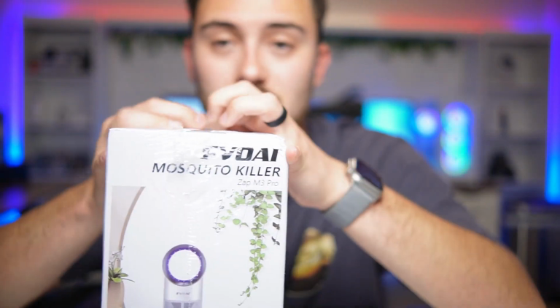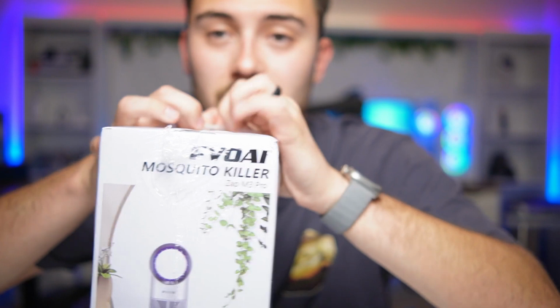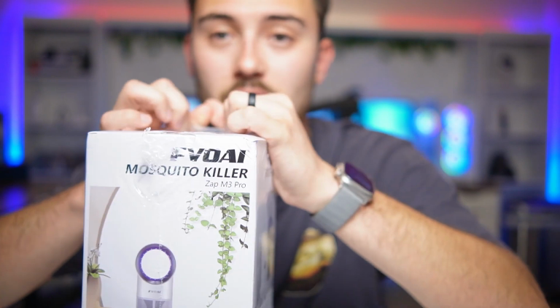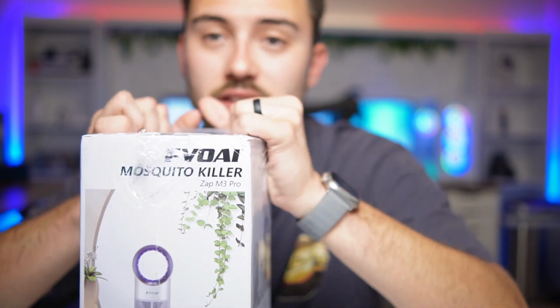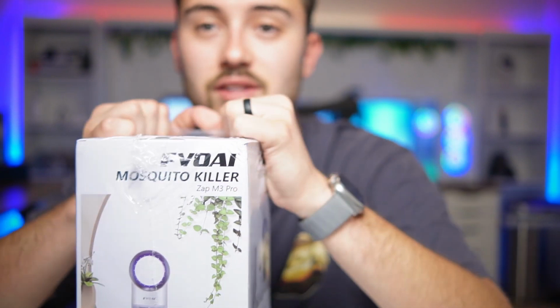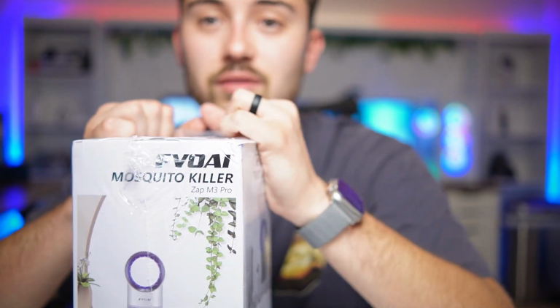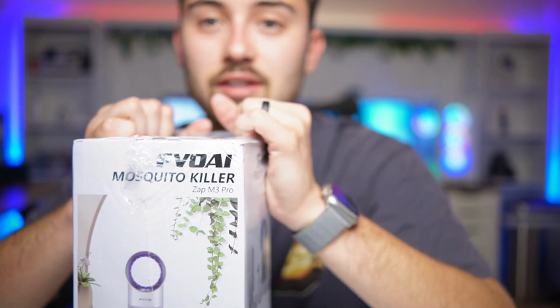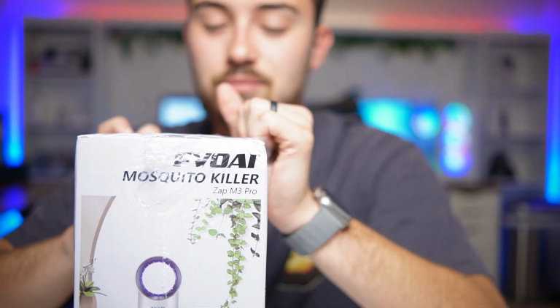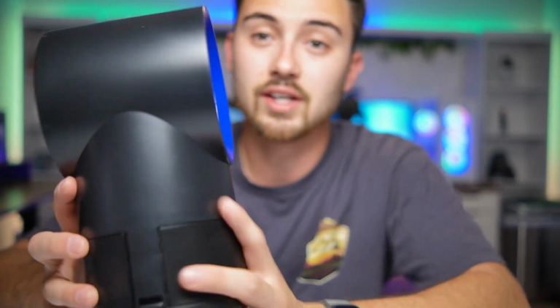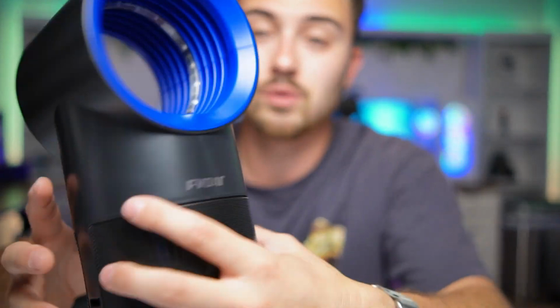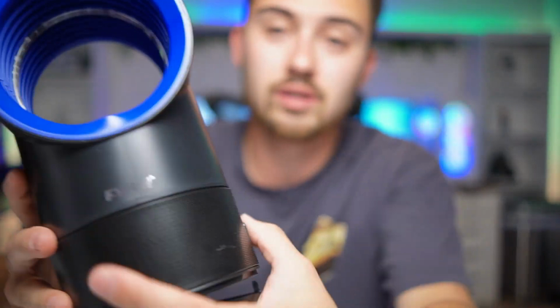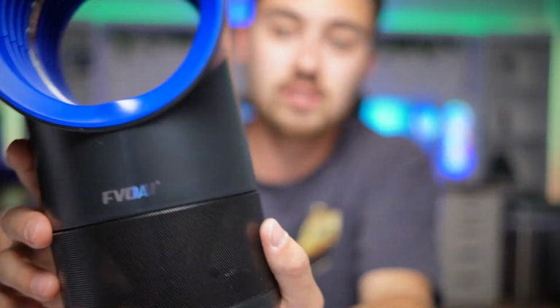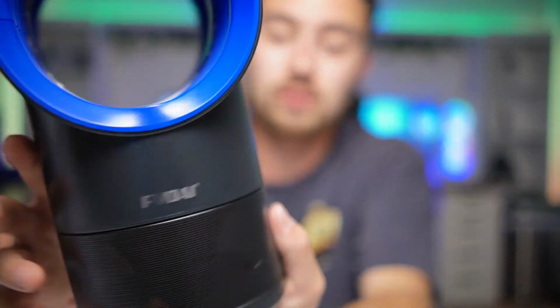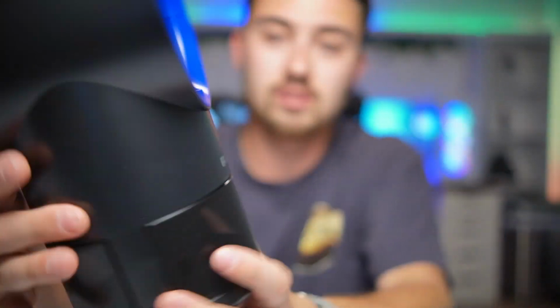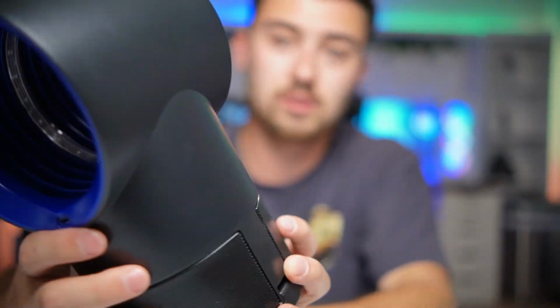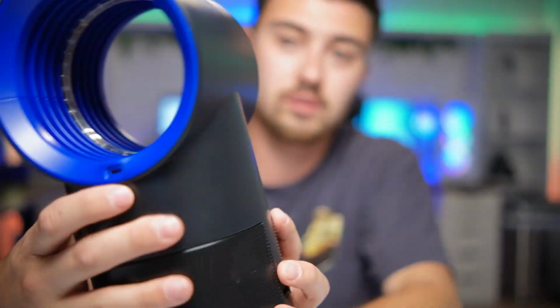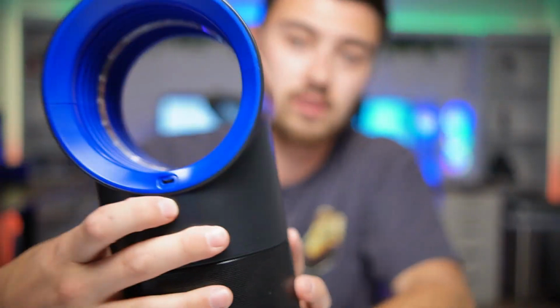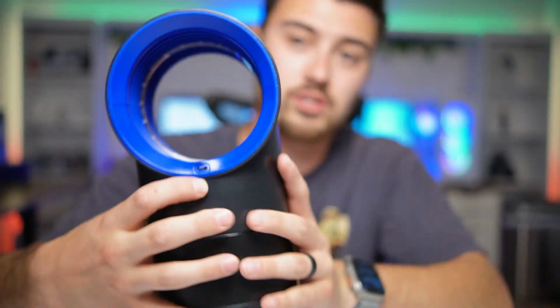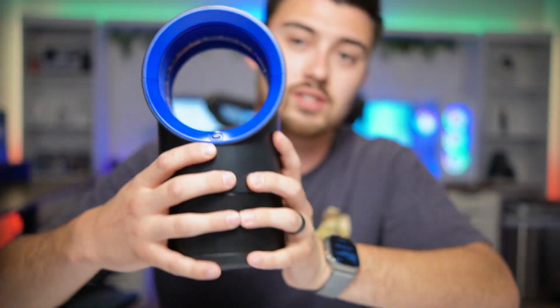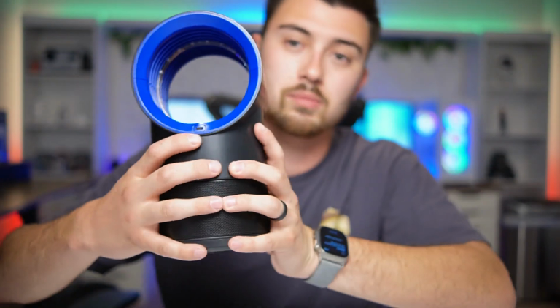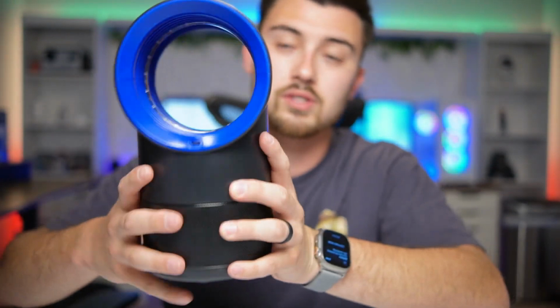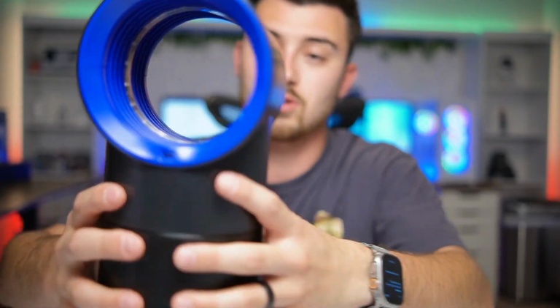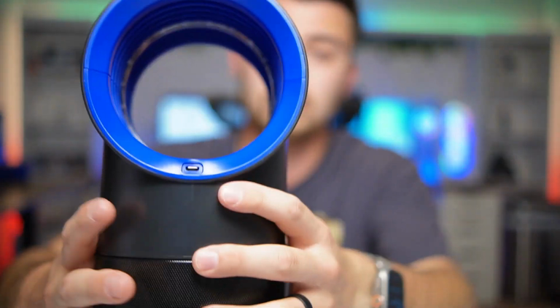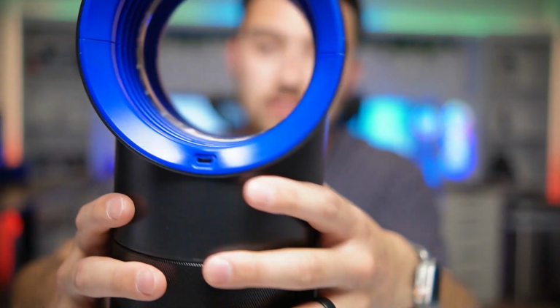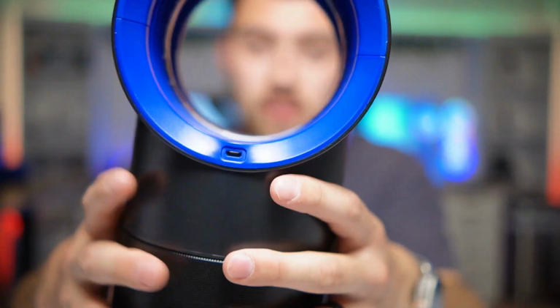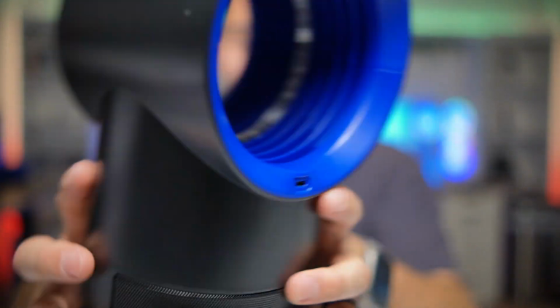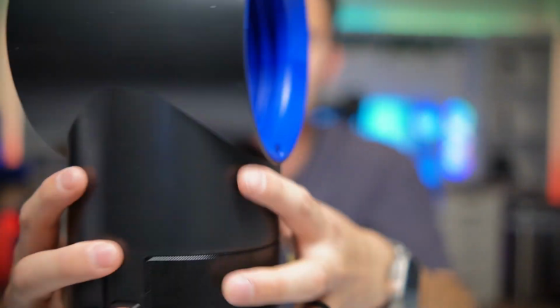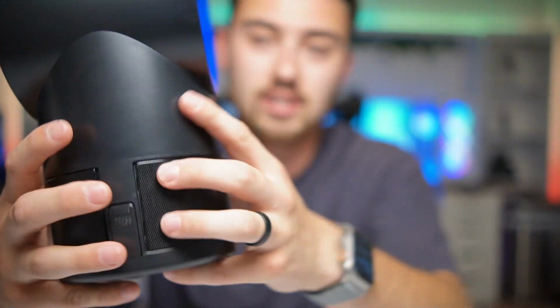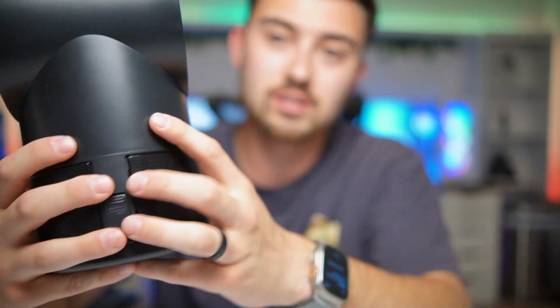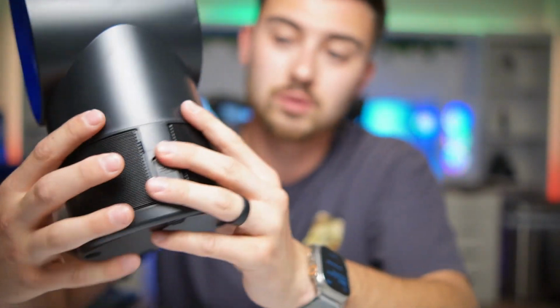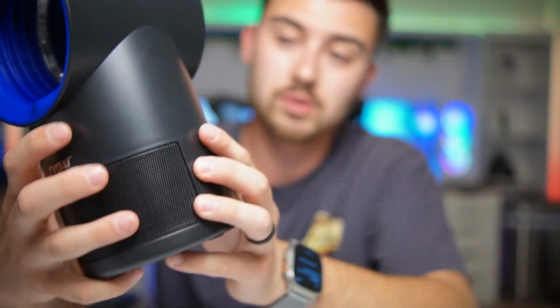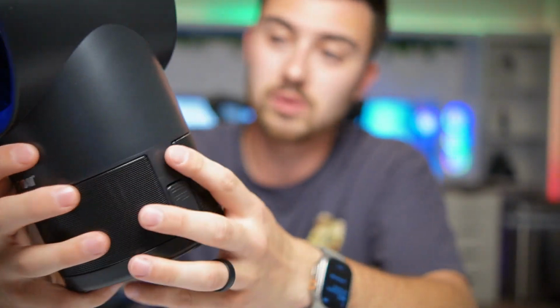So let's go ahead and open the box and see everything that we've got in here. Here is the unit itself and as you can see it's pretty small but it has a good design to it — it looks pretty sweet.